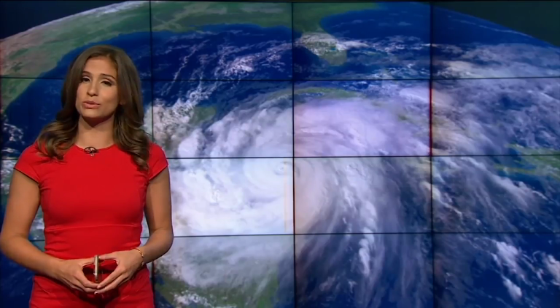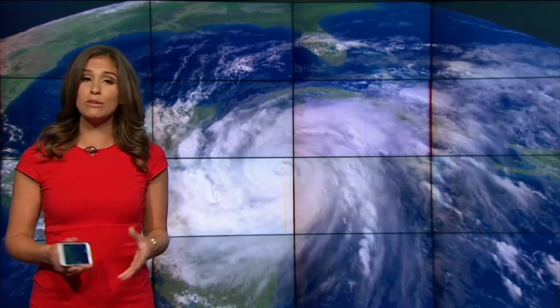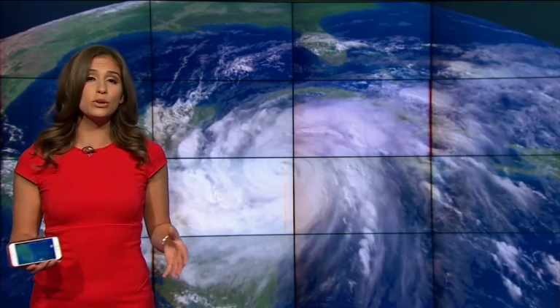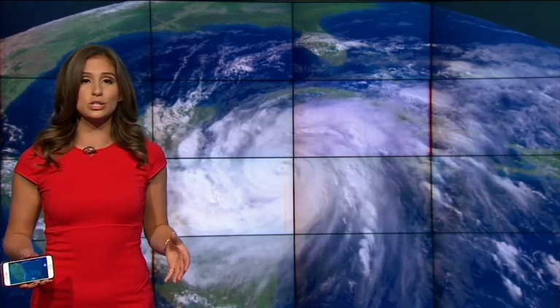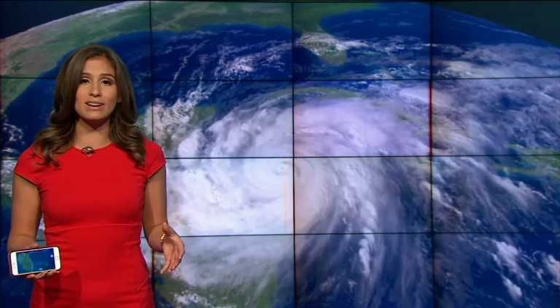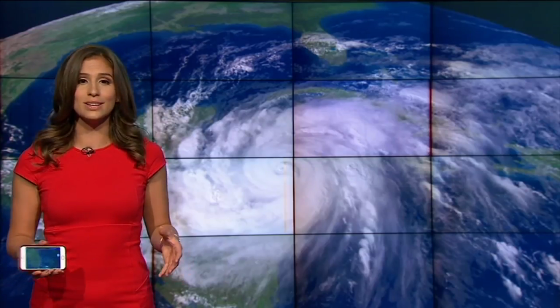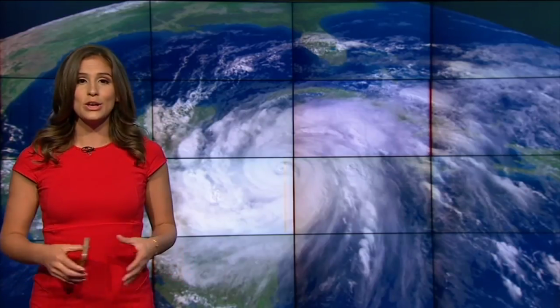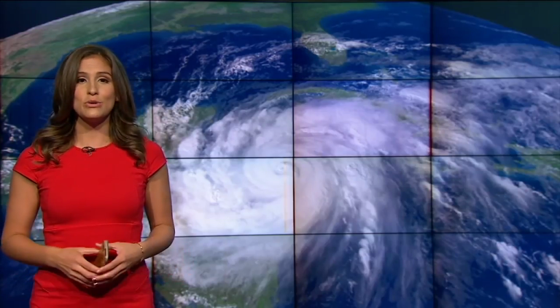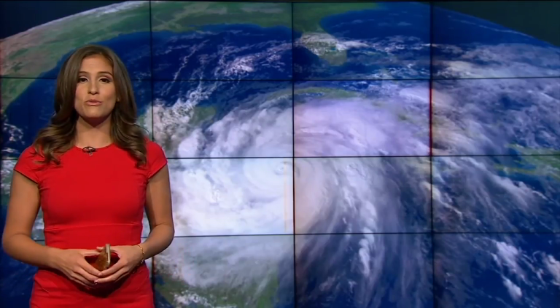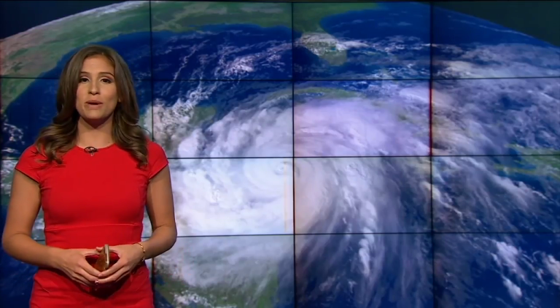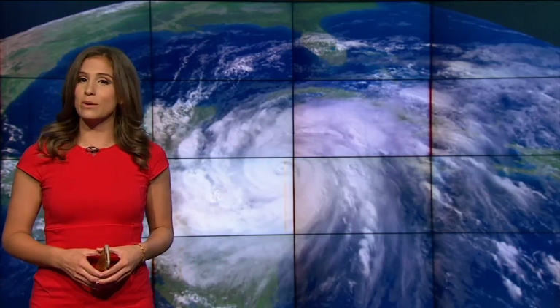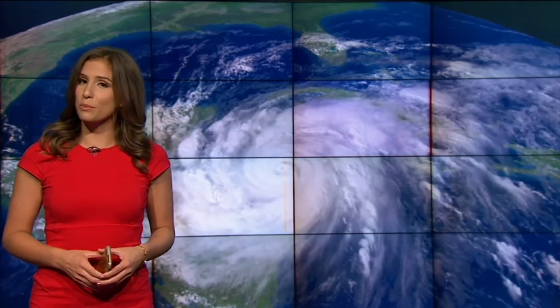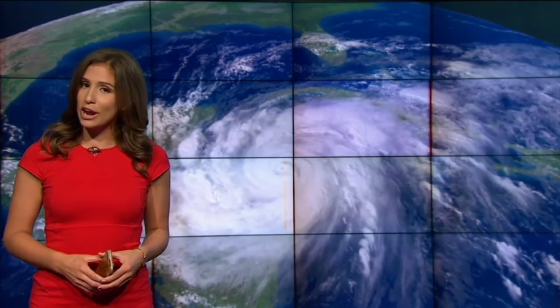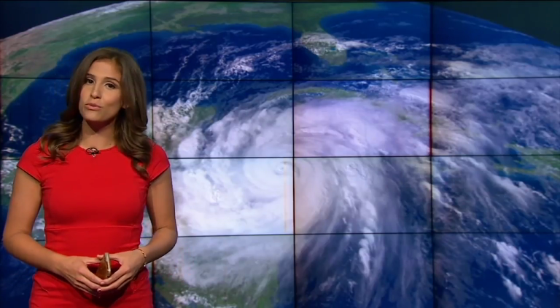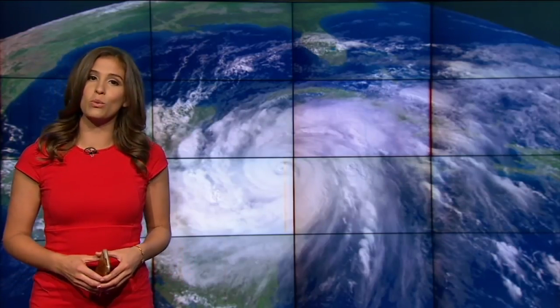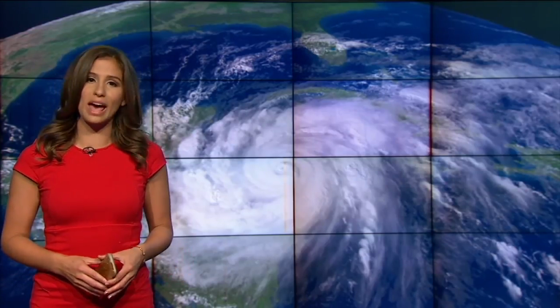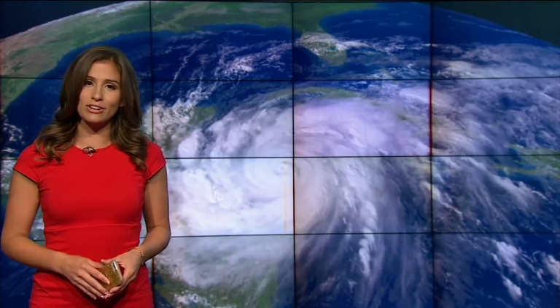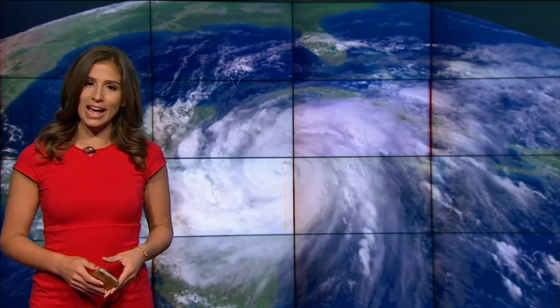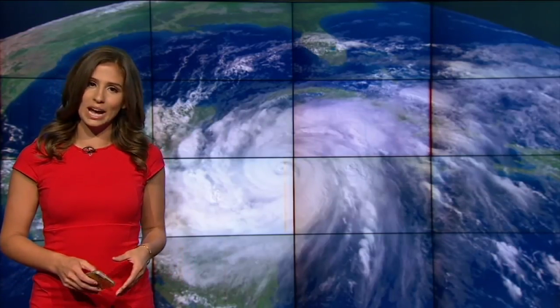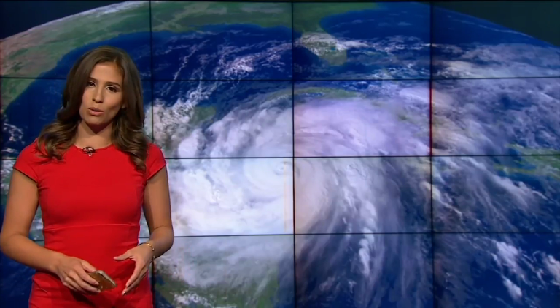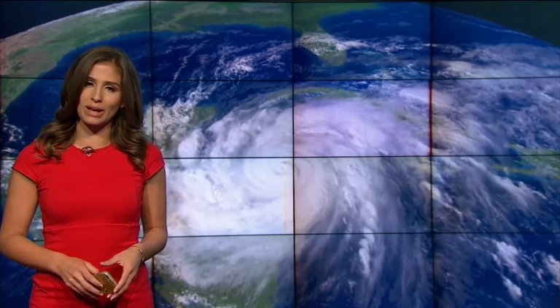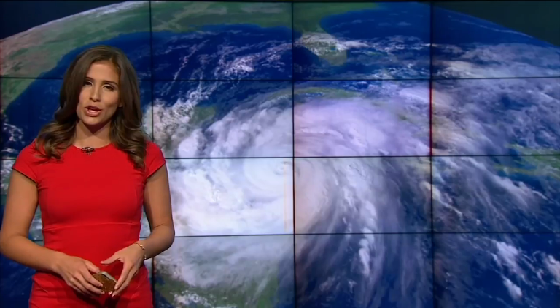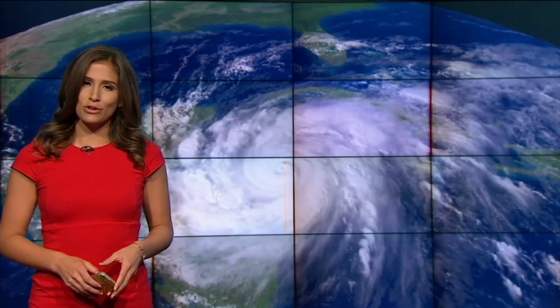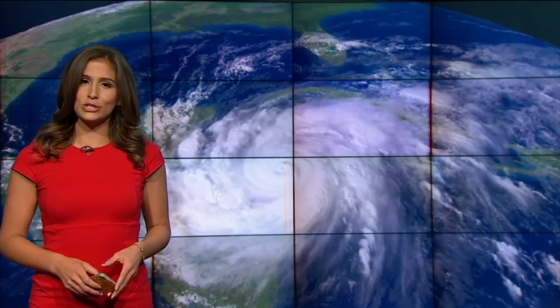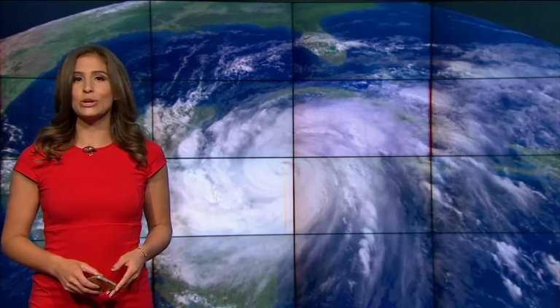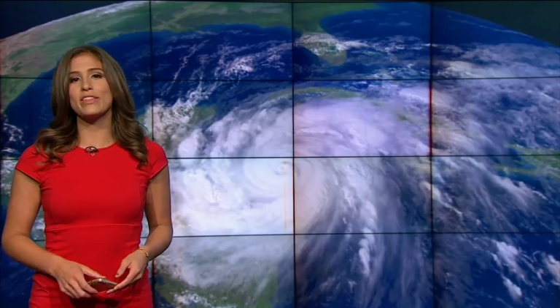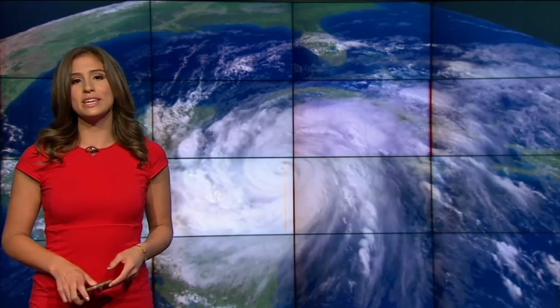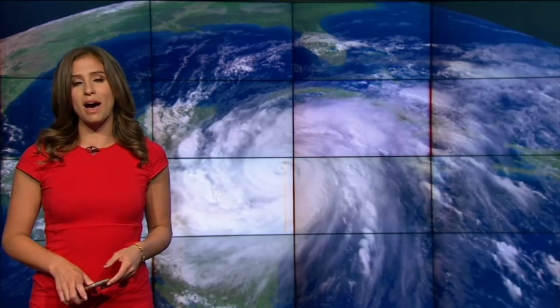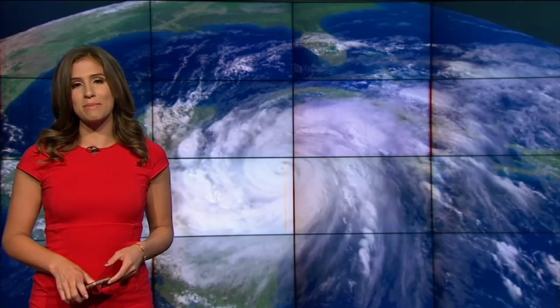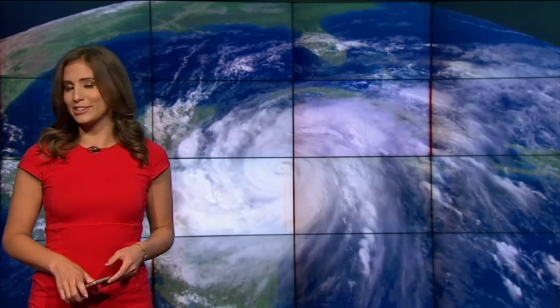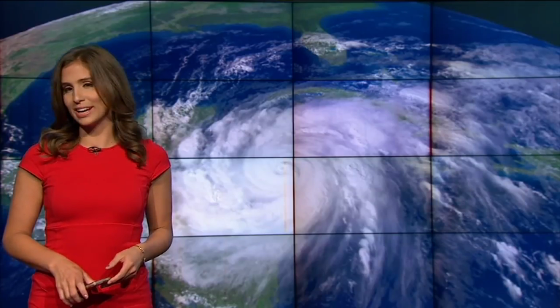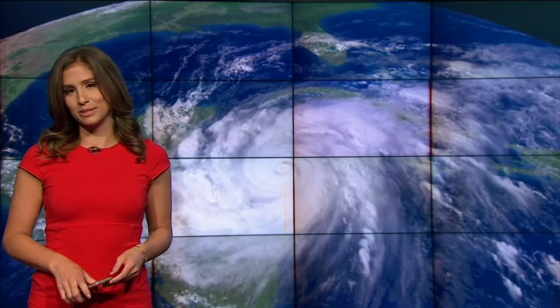So if South Florida is threatened, you can remain prepared for whatever heads our way. For the First Alert Weather Team, I'm Angie Lassman.